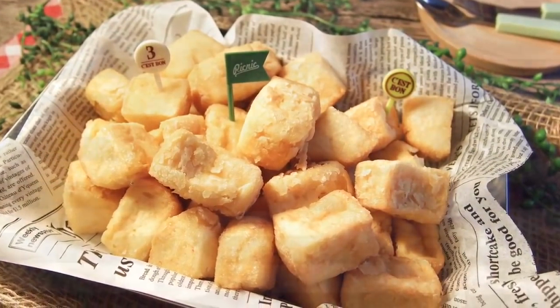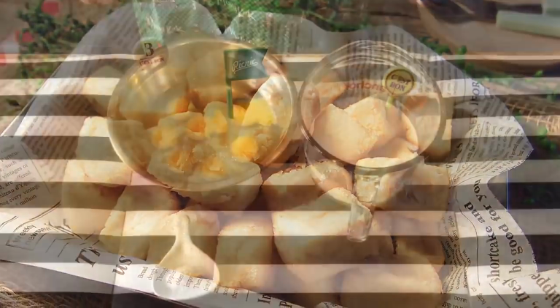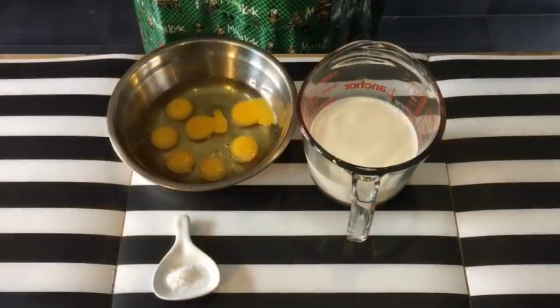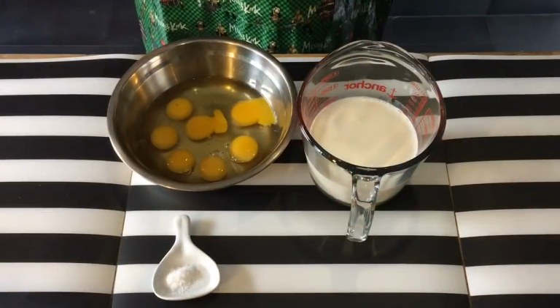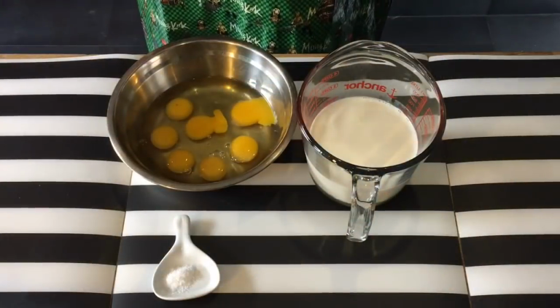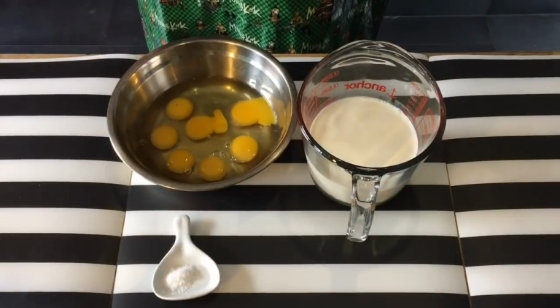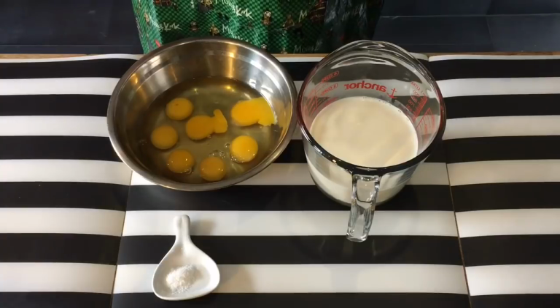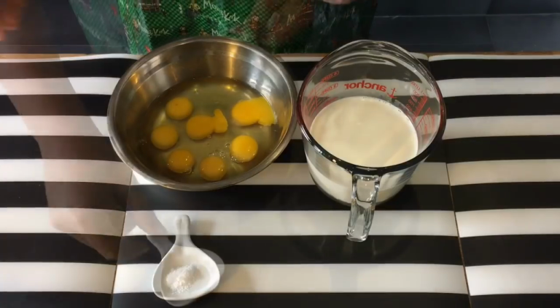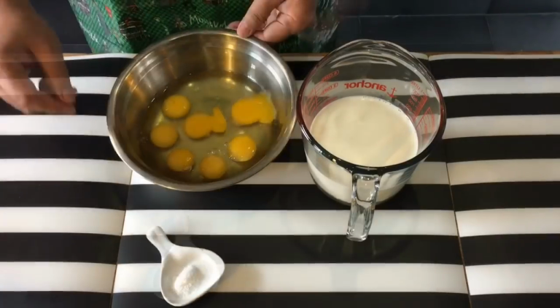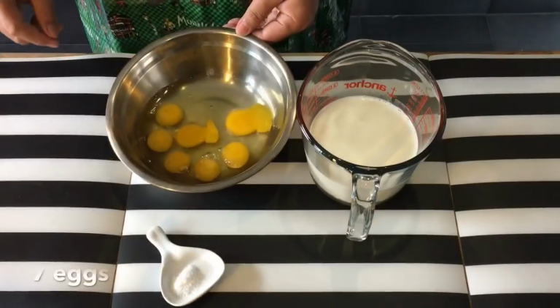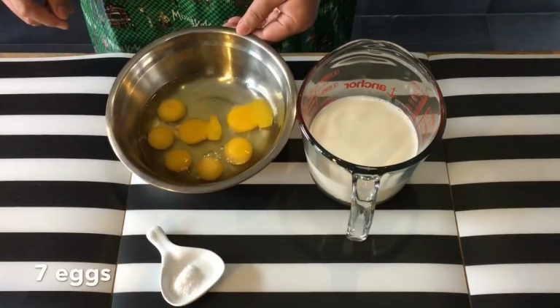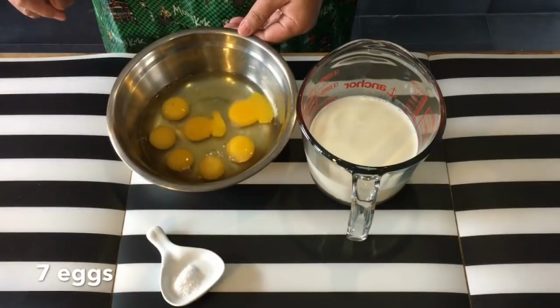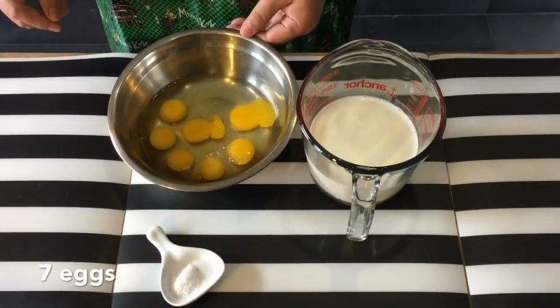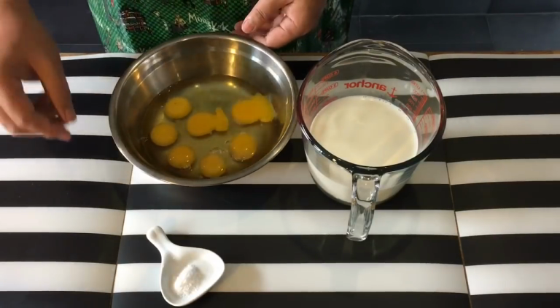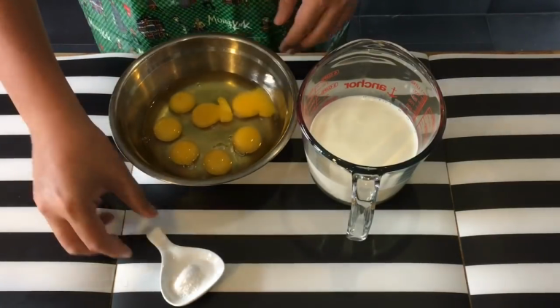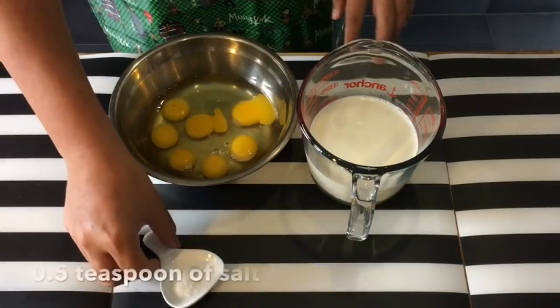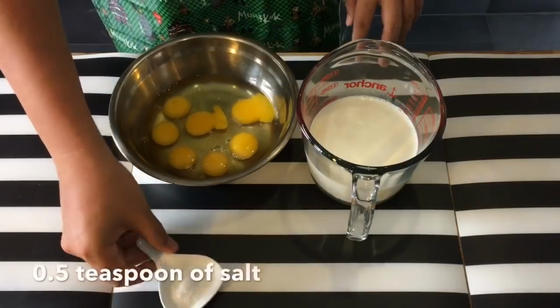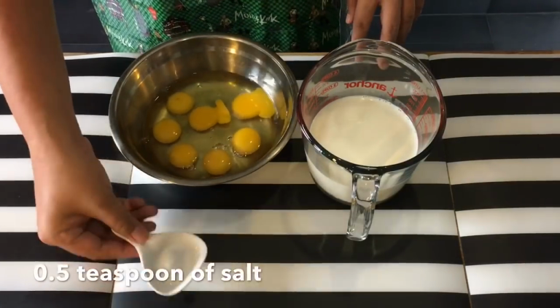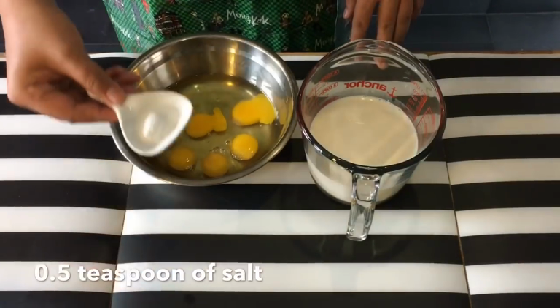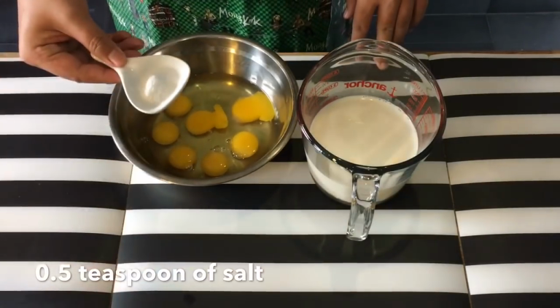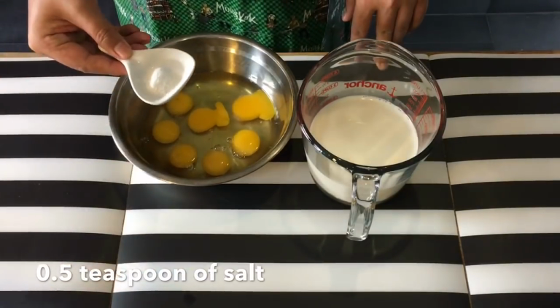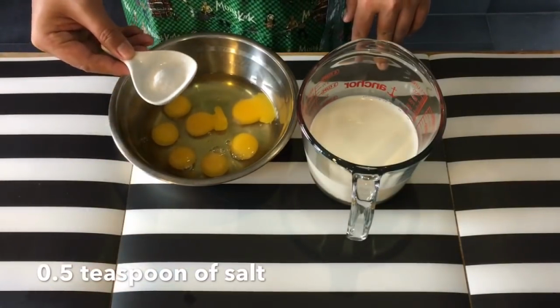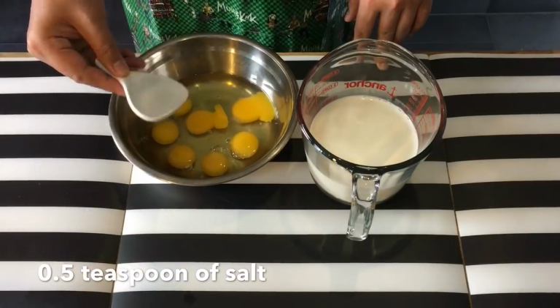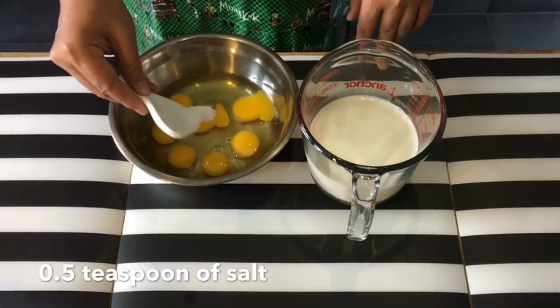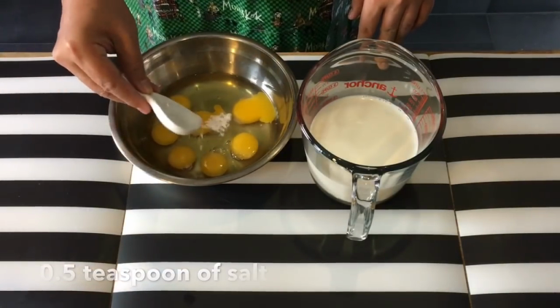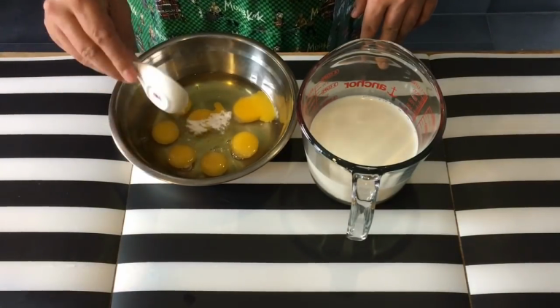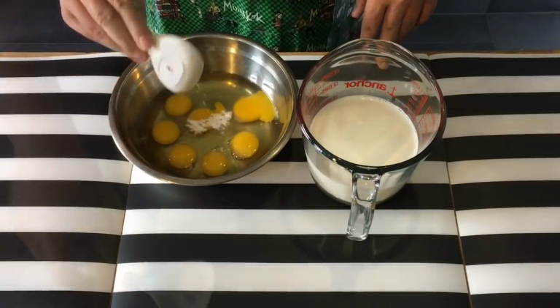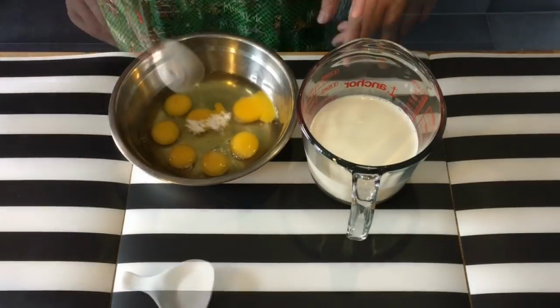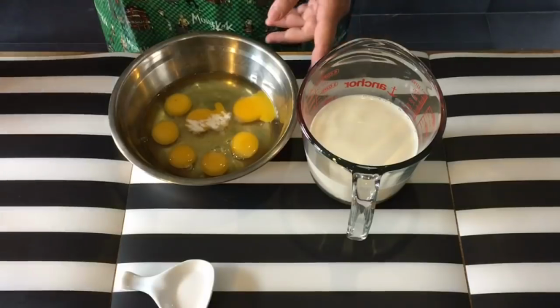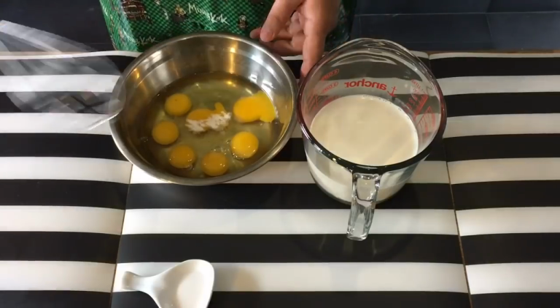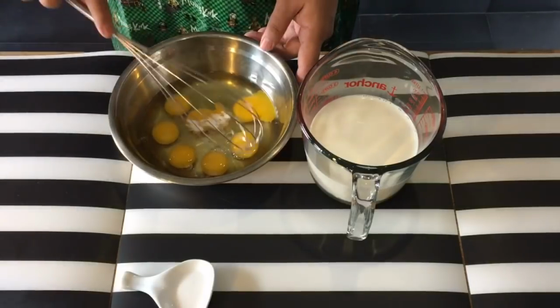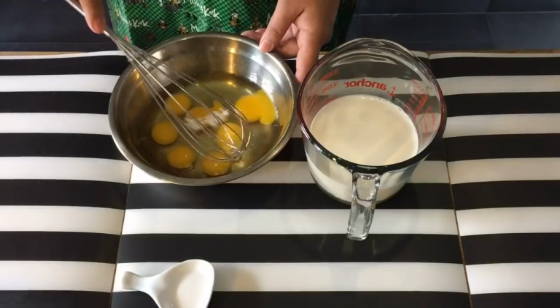First off, we will make the tofu. Seven pieces of eggs and half a teaspoon of salt. Beat them up first.